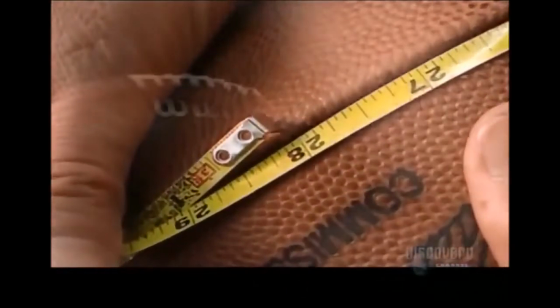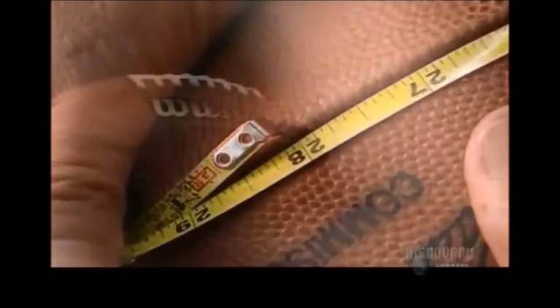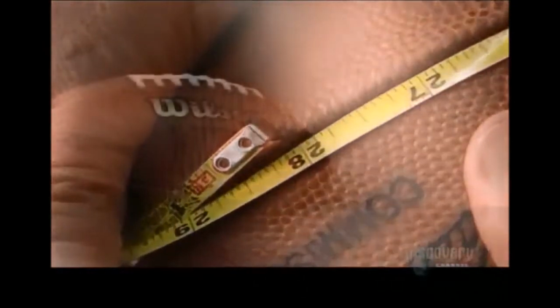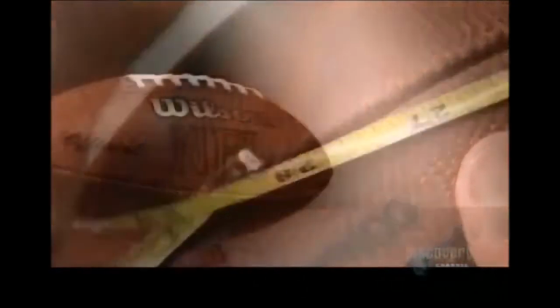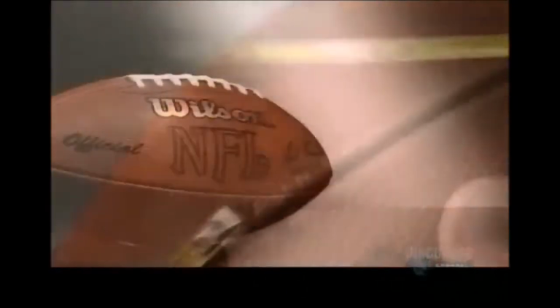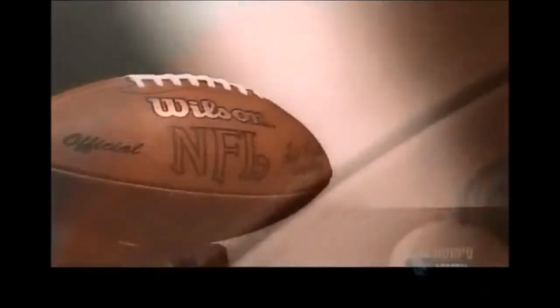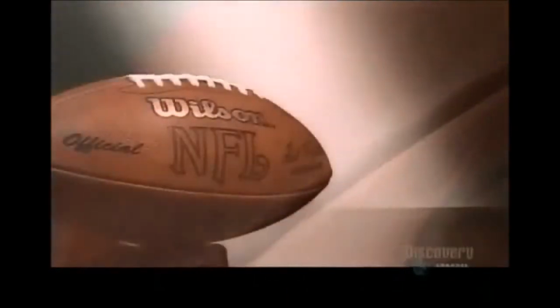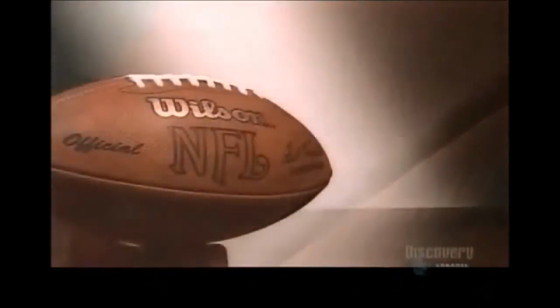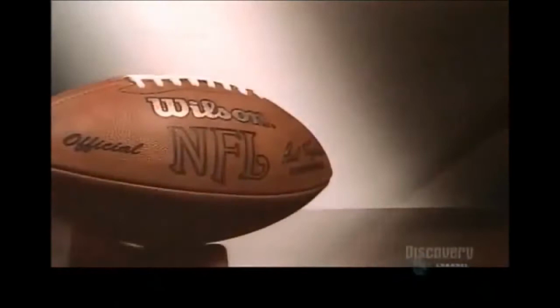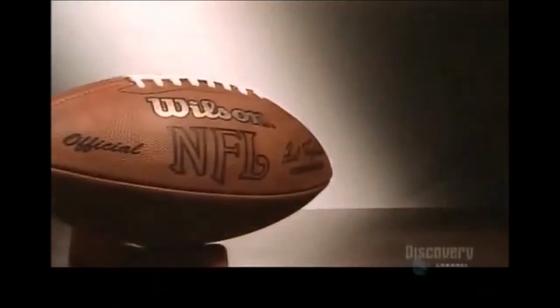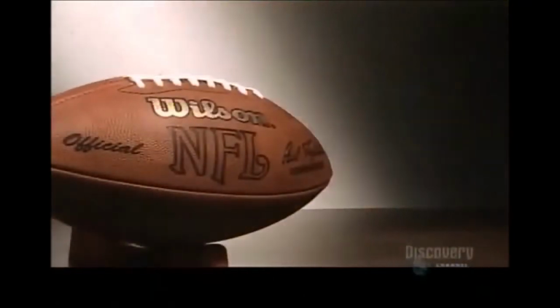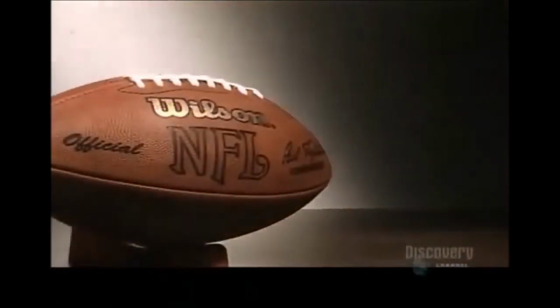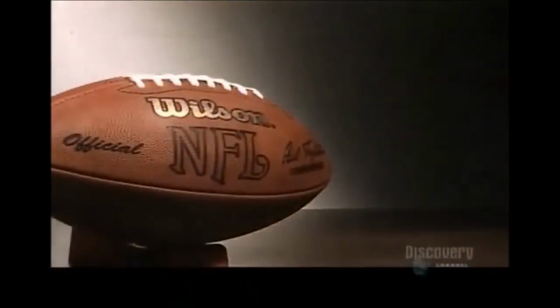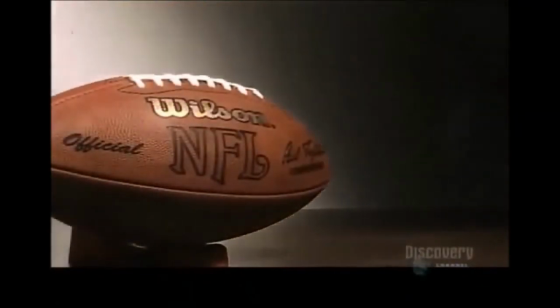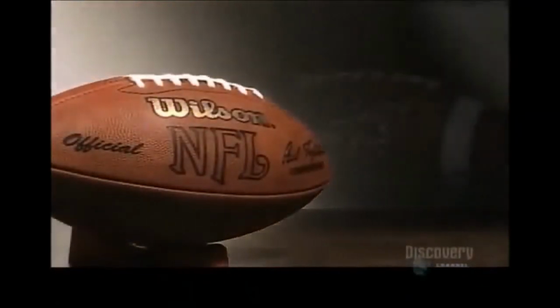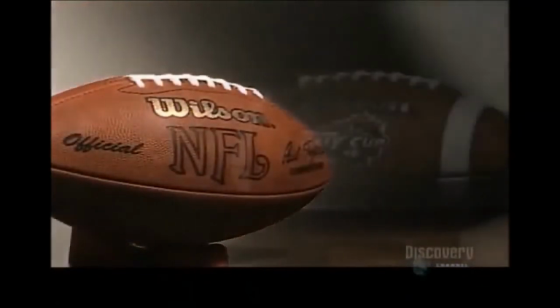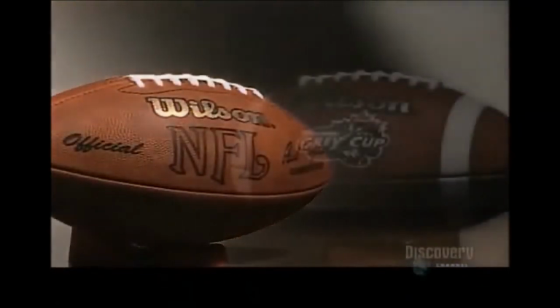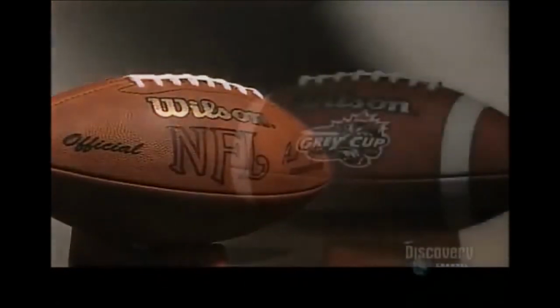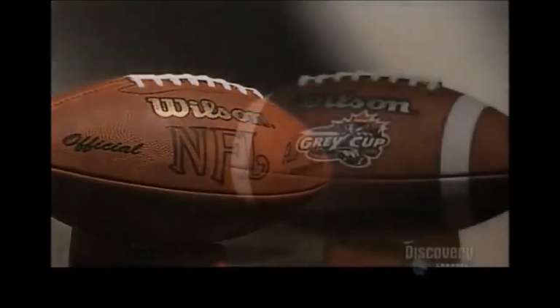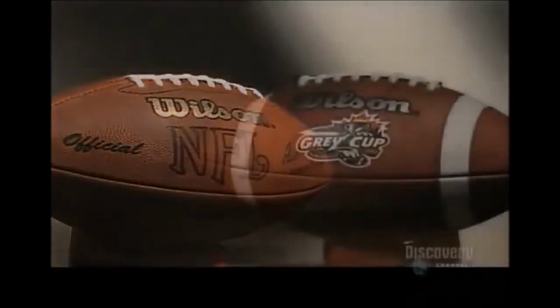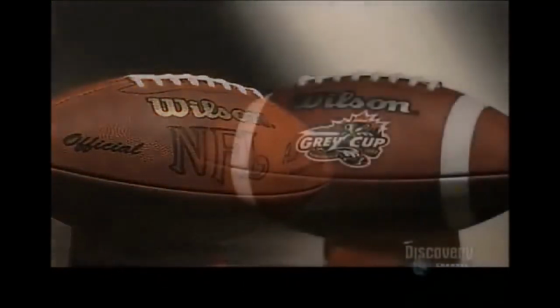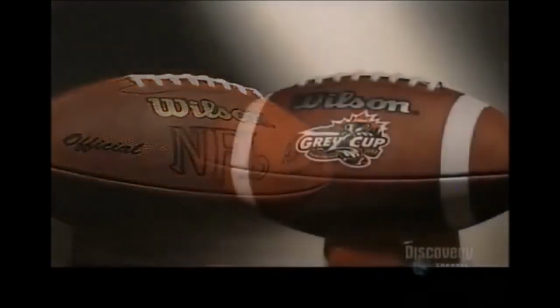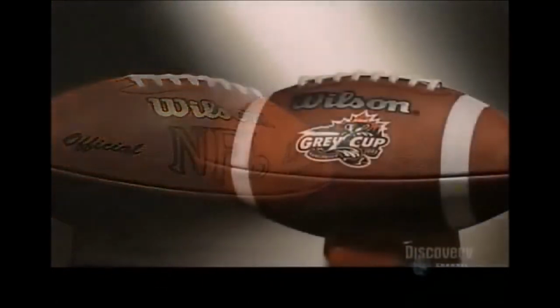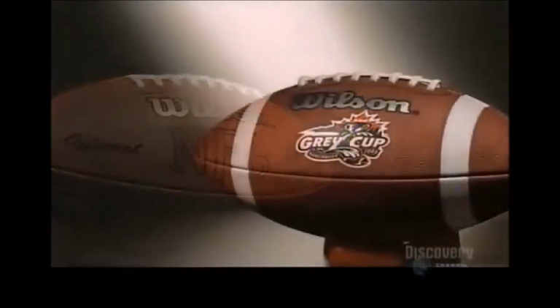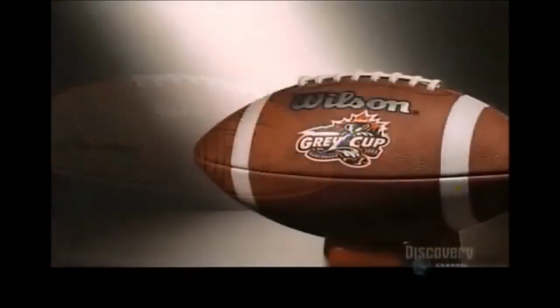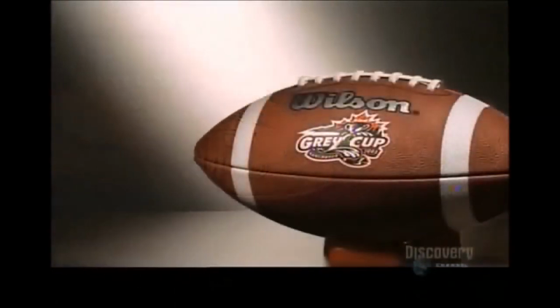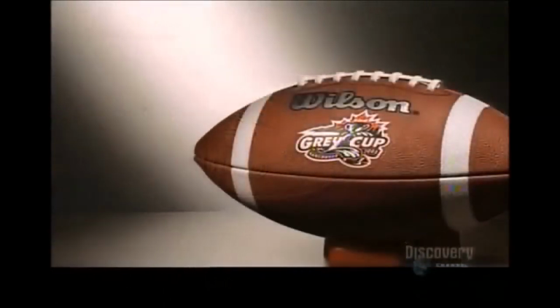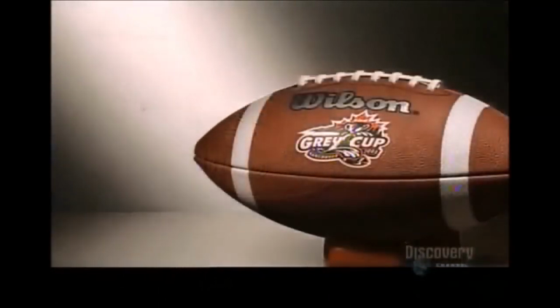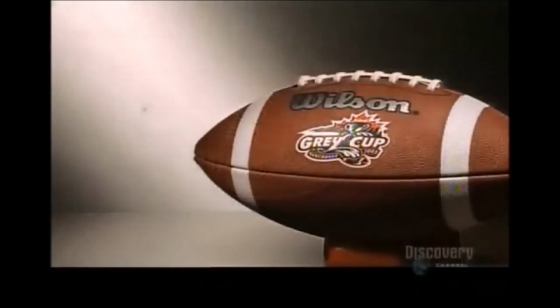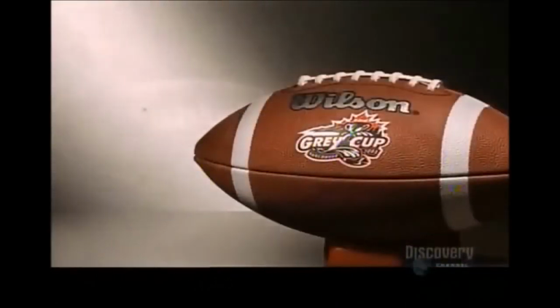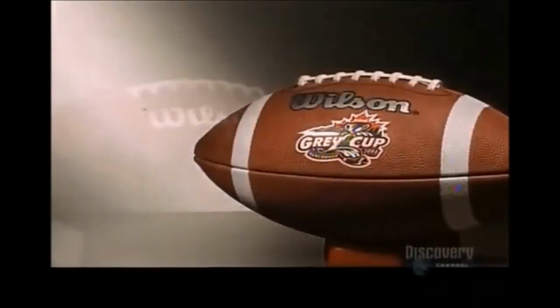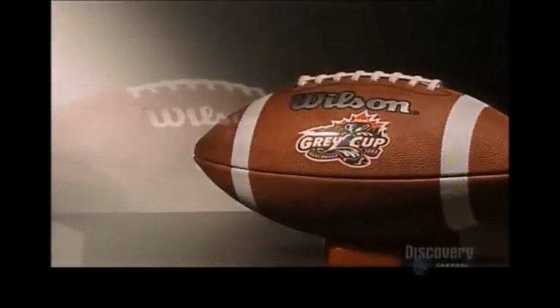After a five-day scrimmage through the factory, these balls are ready for kickoff.